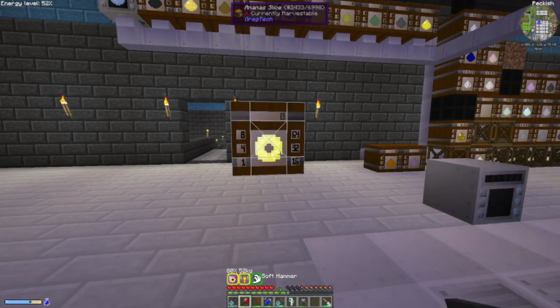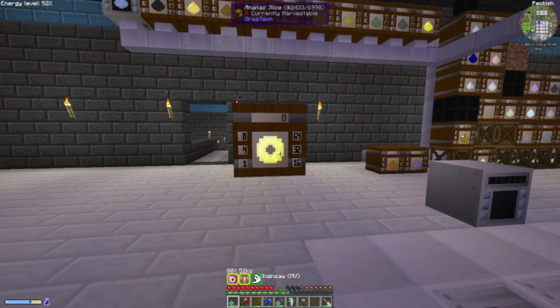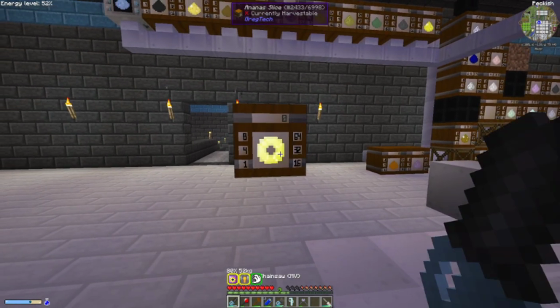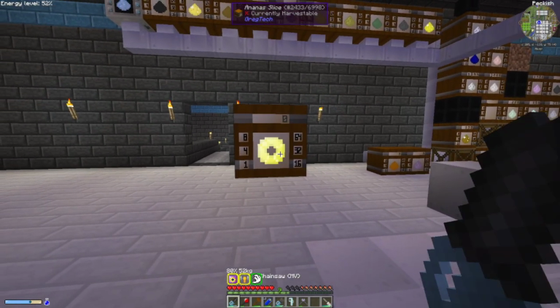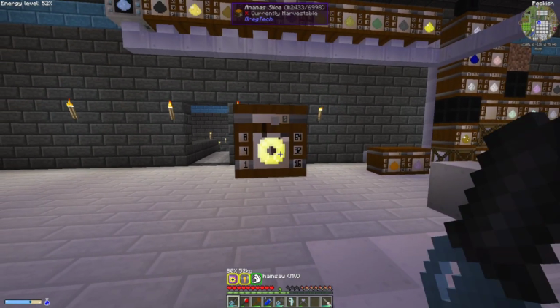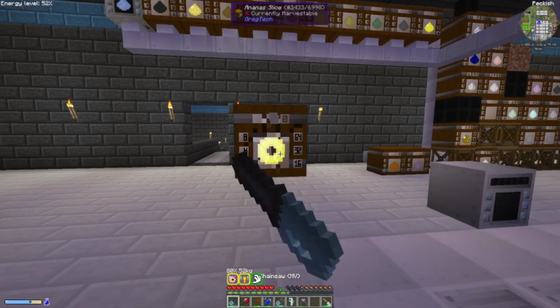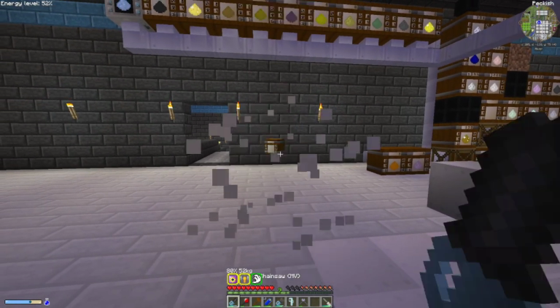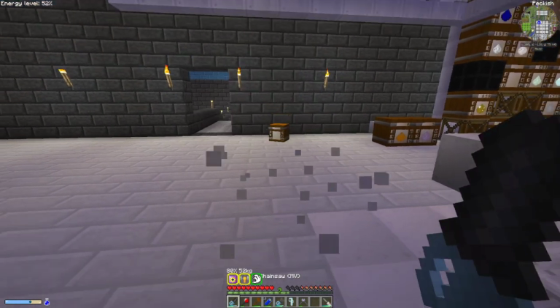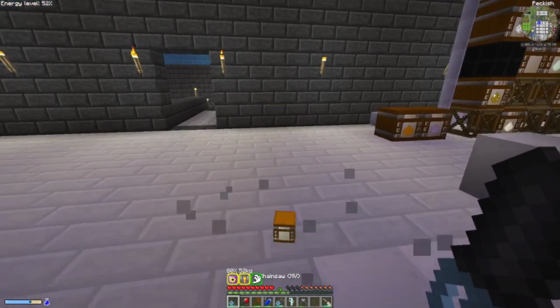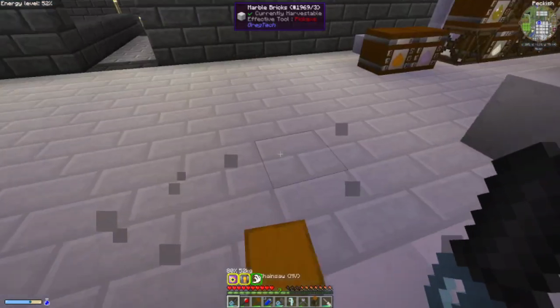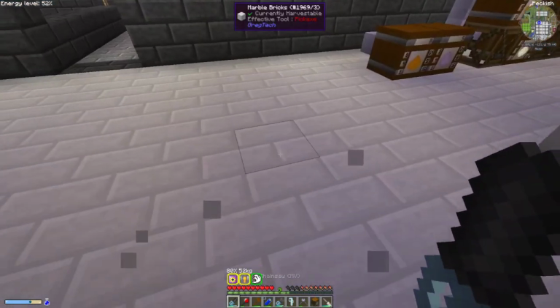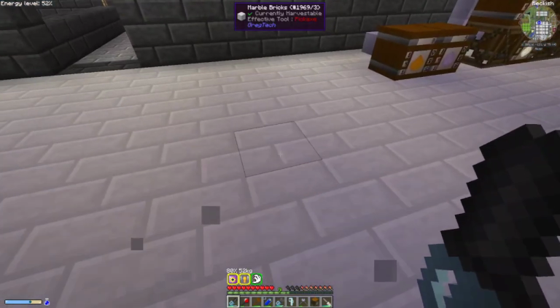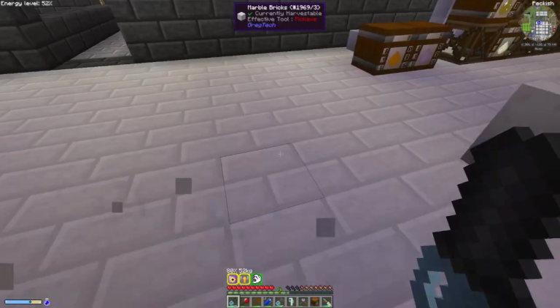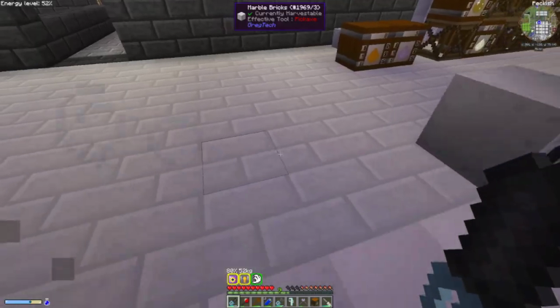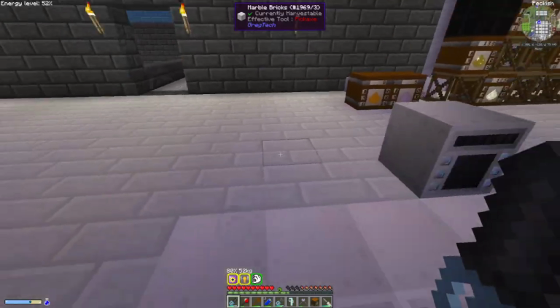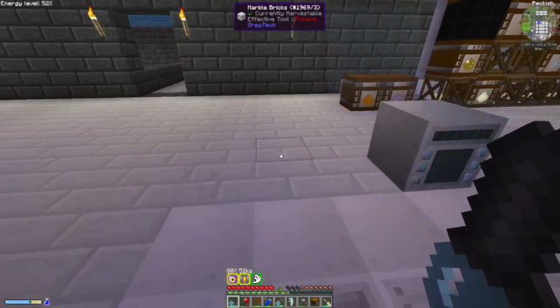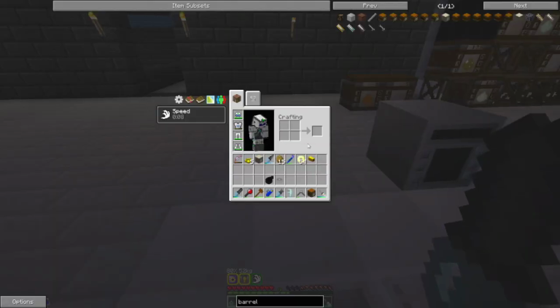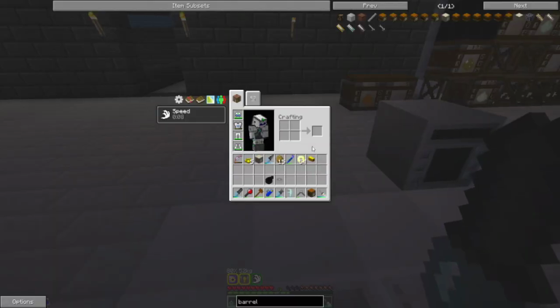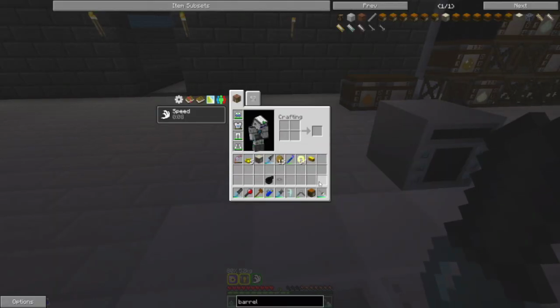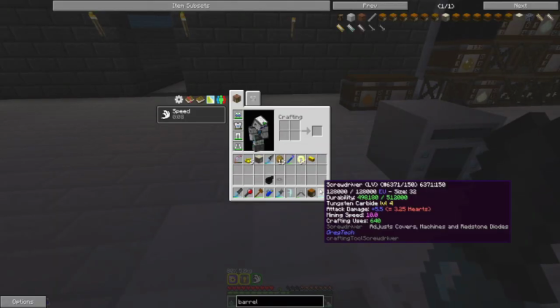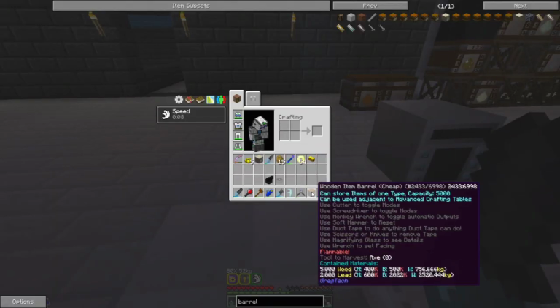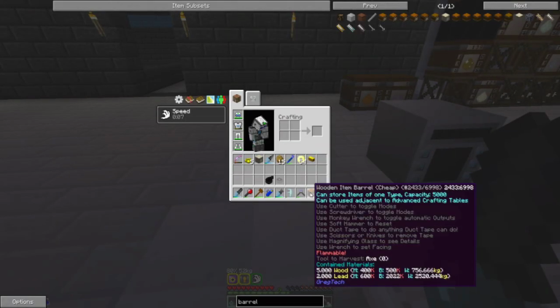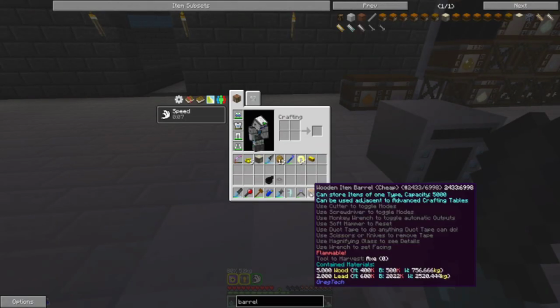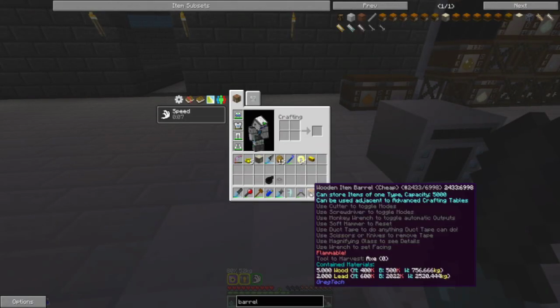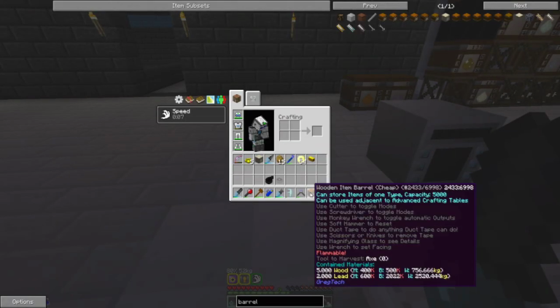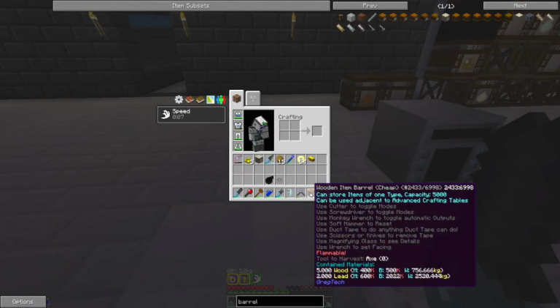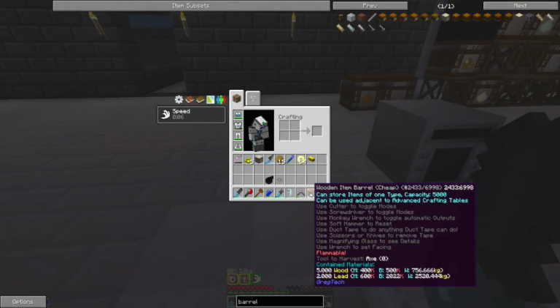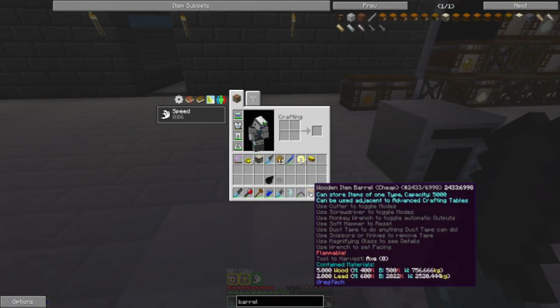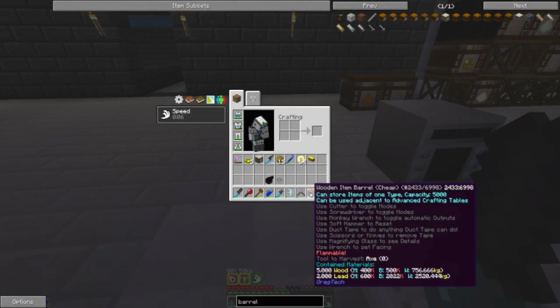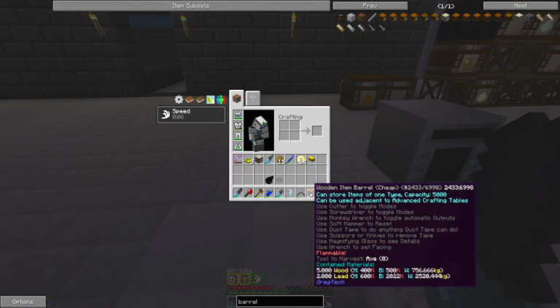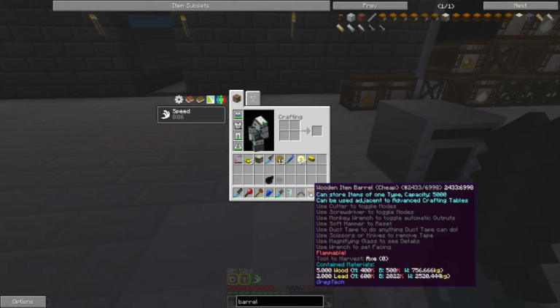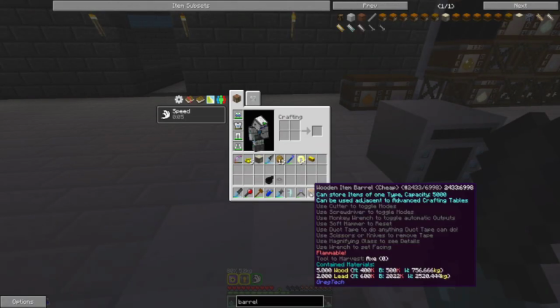One use I could see: stacking items that come in through a pipe, letting them accumulate a bit, and then sending those stacks out through the pipe. So we've covered the cutters, the screwdriver, the monkey wrench, and the soft hammer.